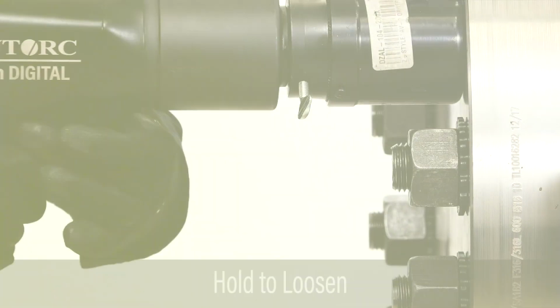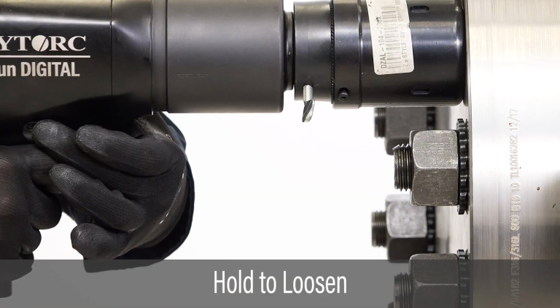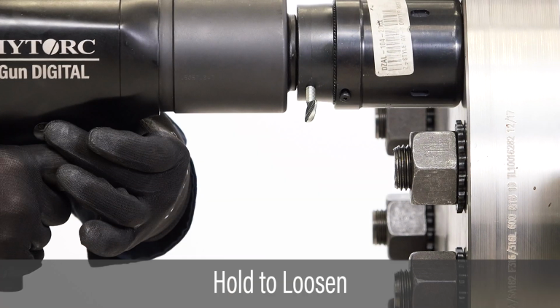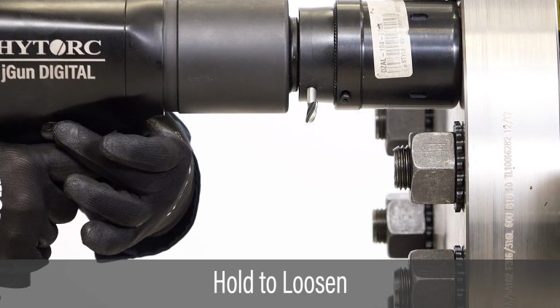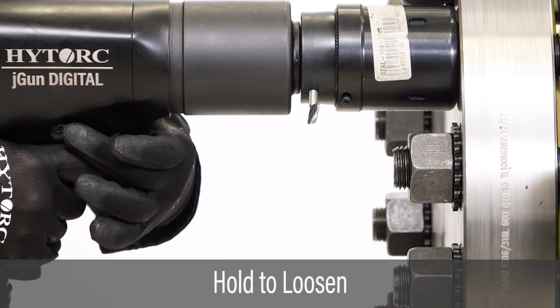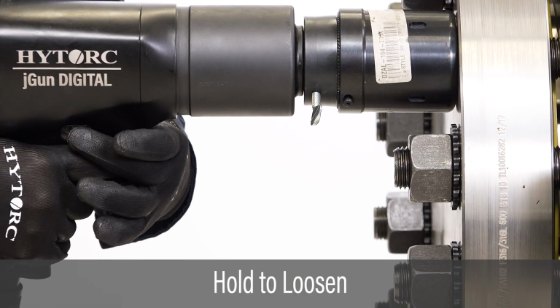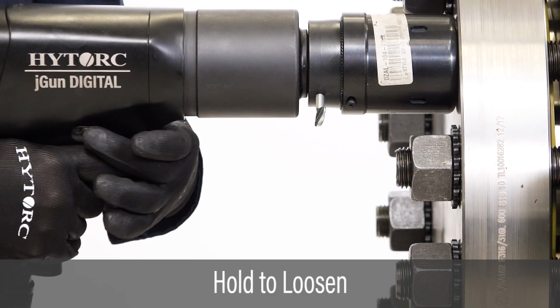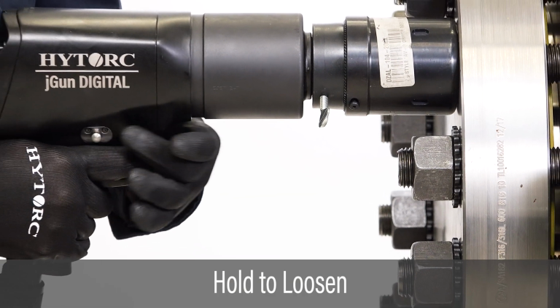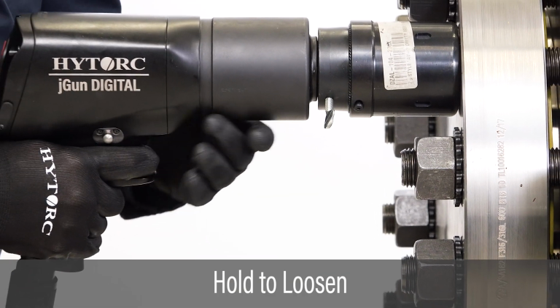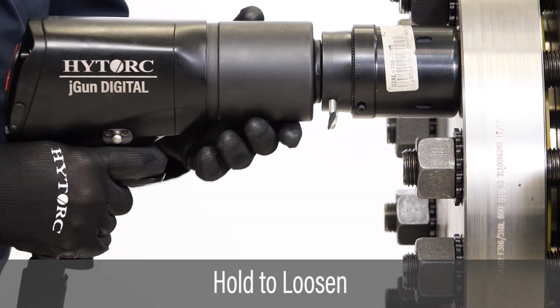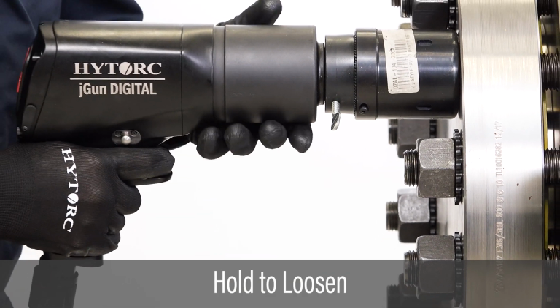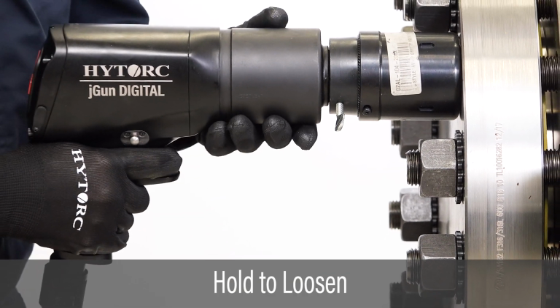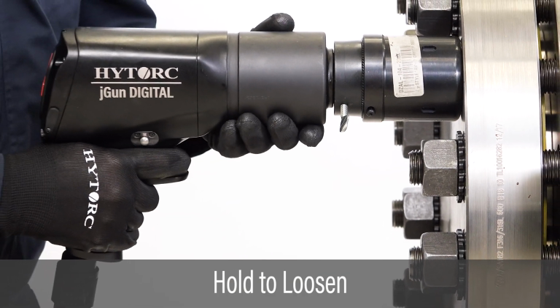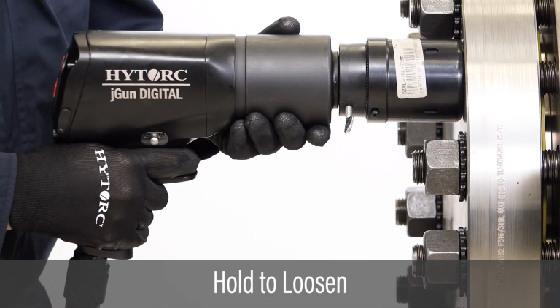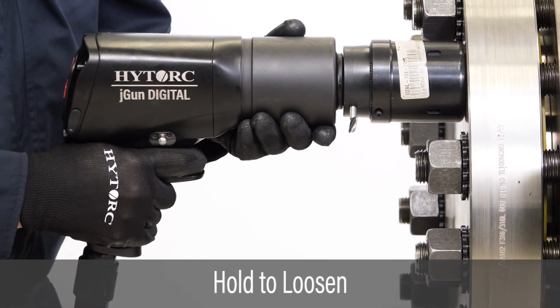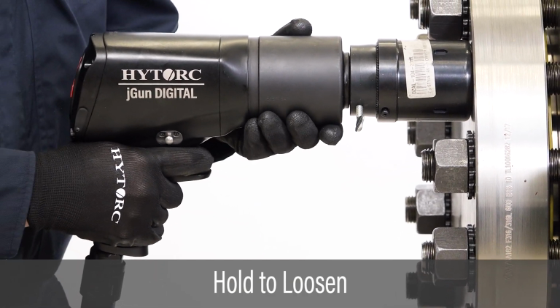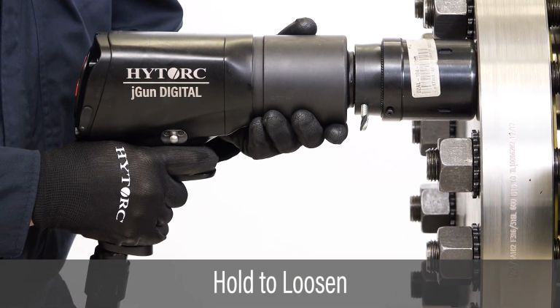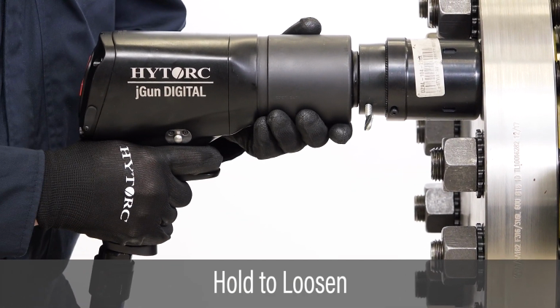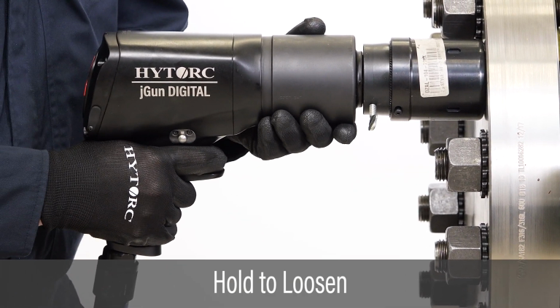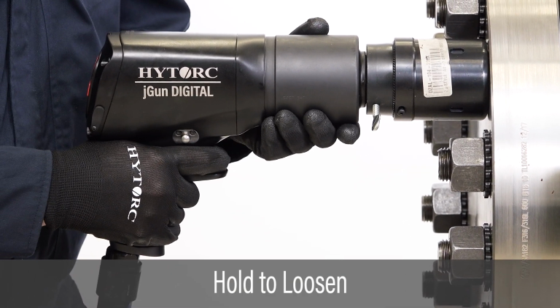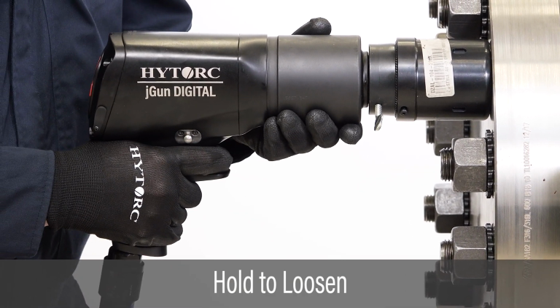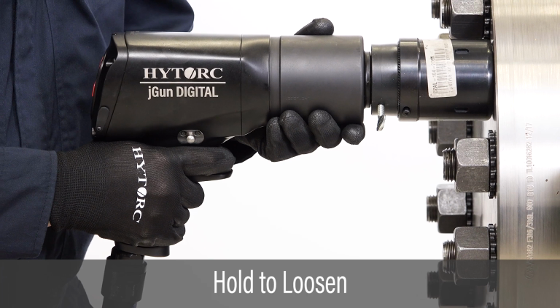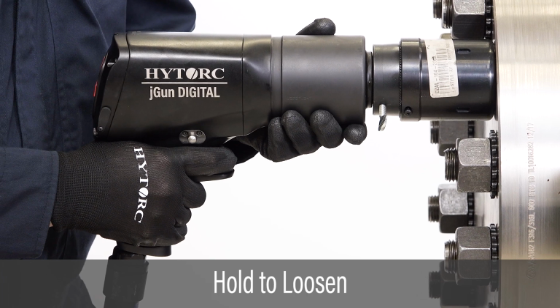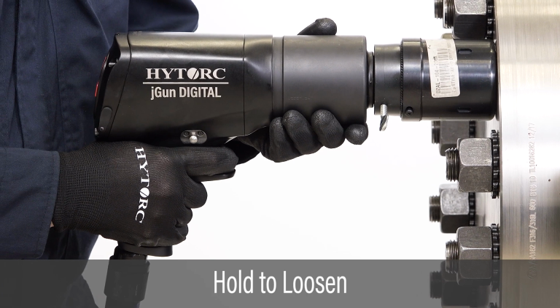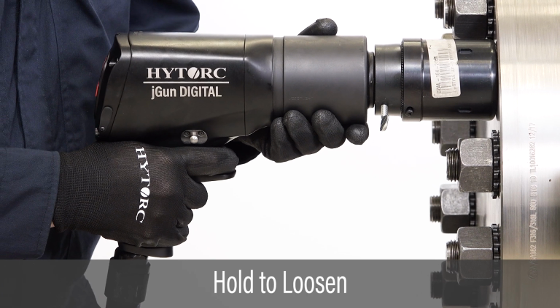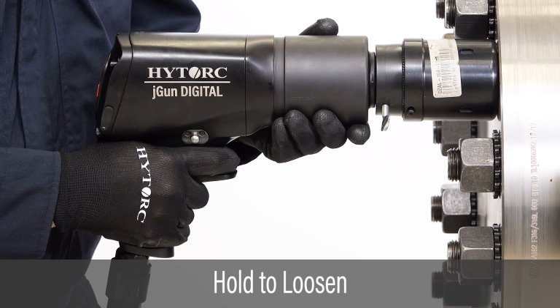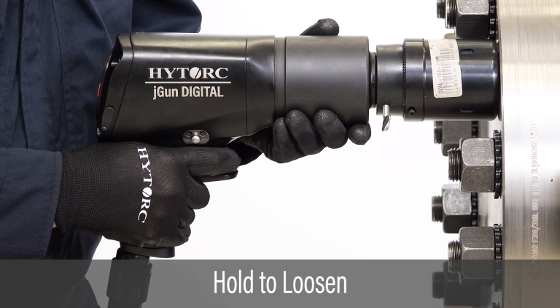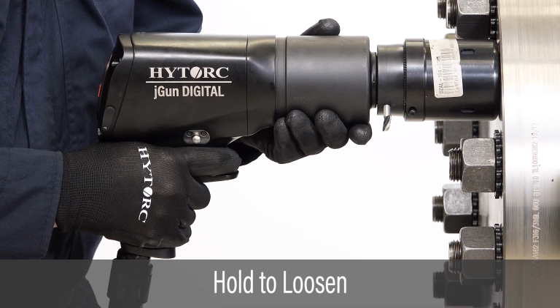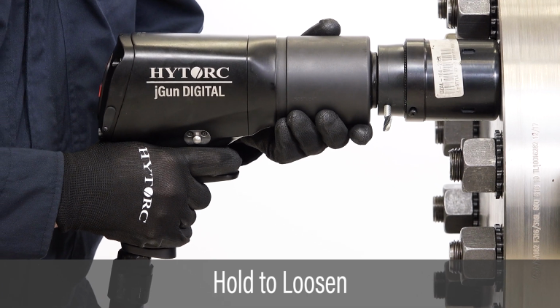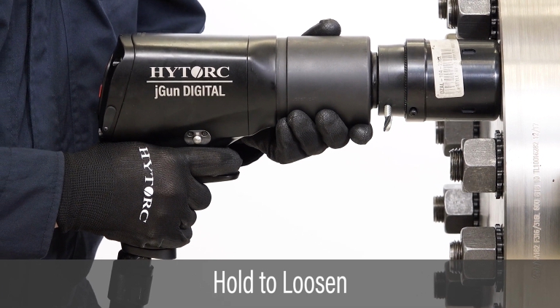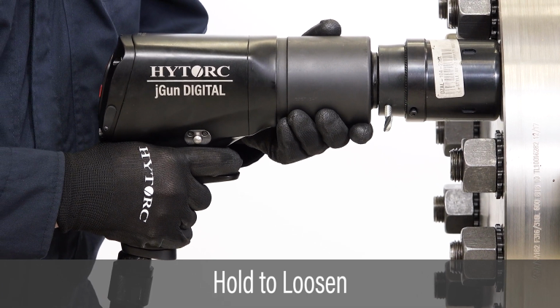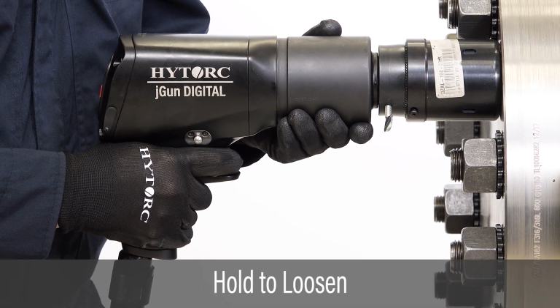To loosen a nut, slide the directional switch to the left while pulling the trigger and hold until loose.